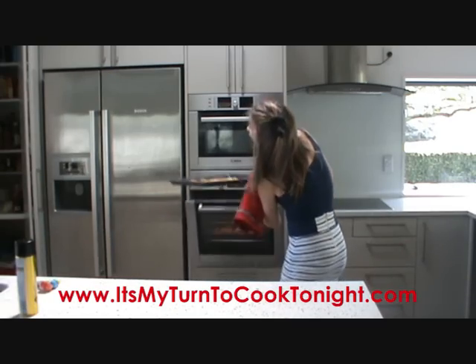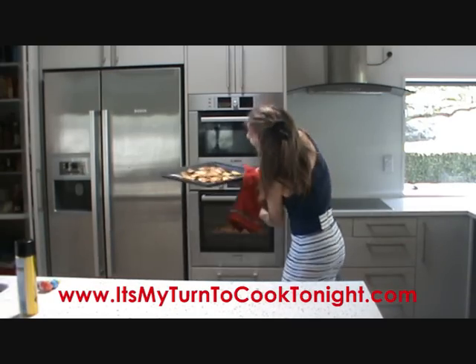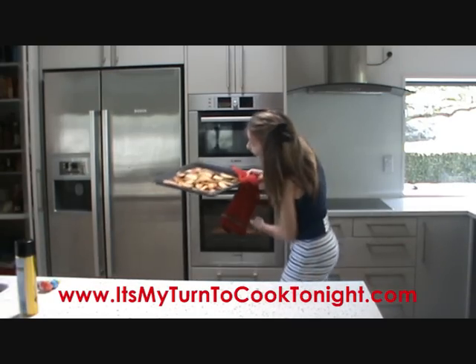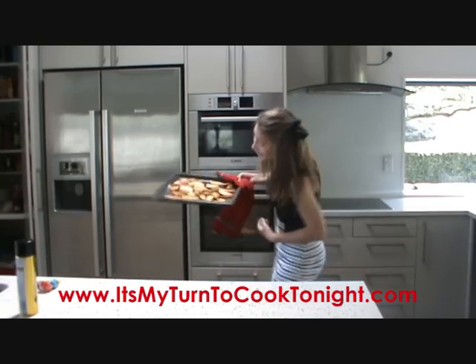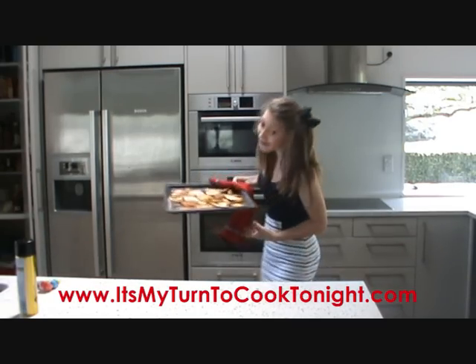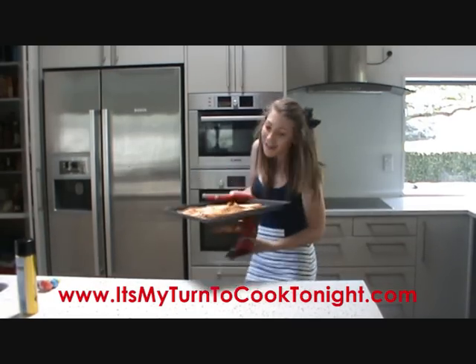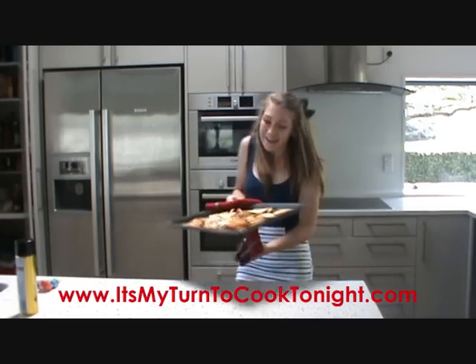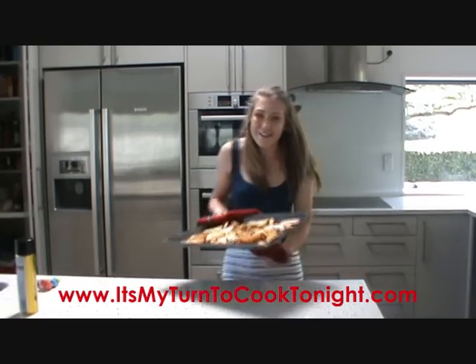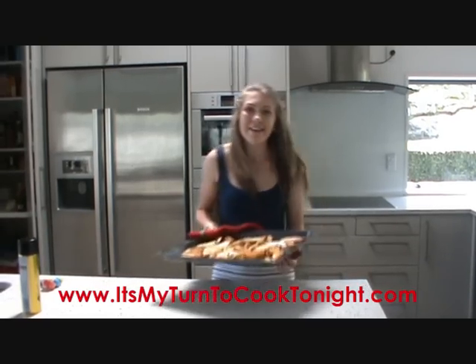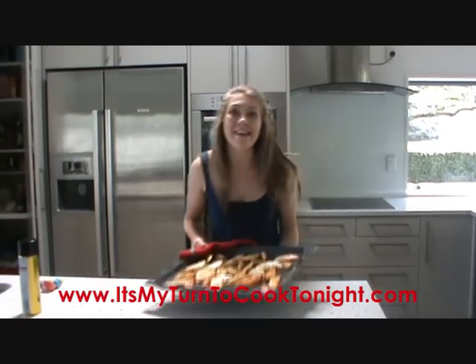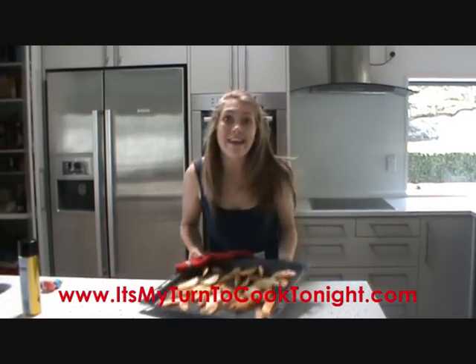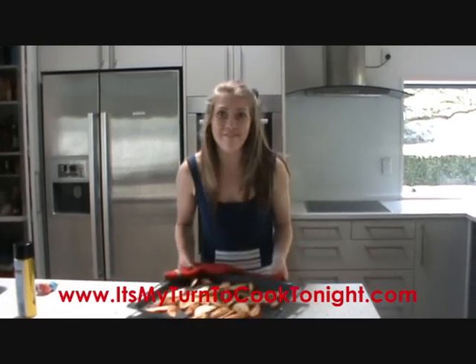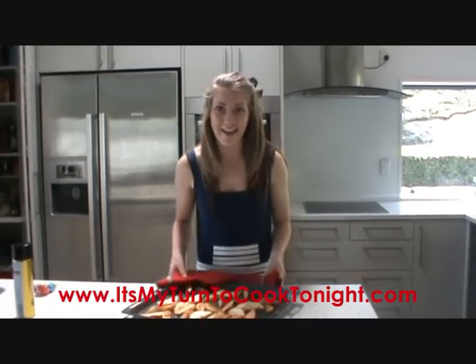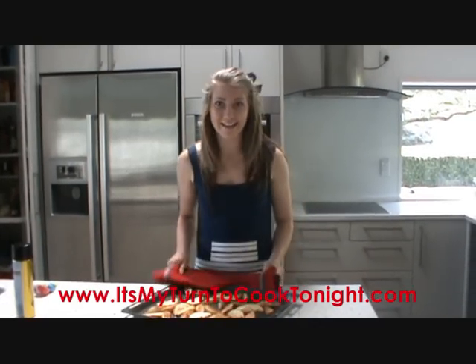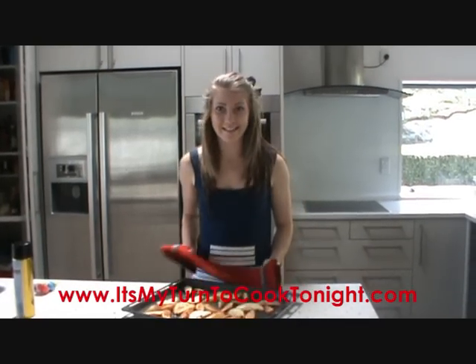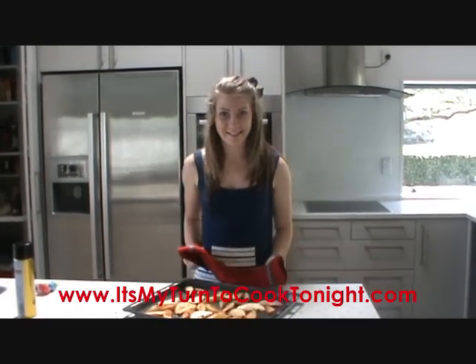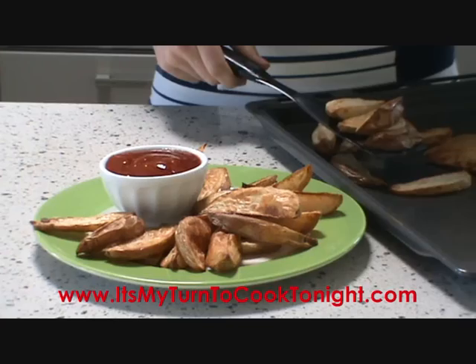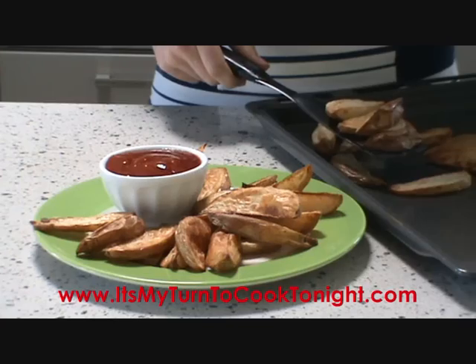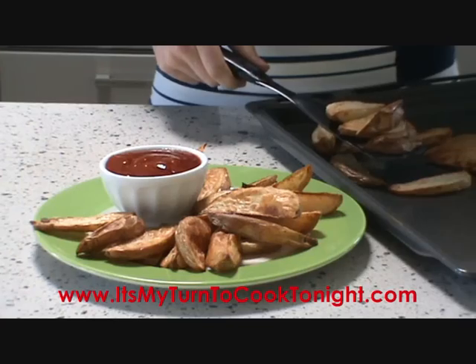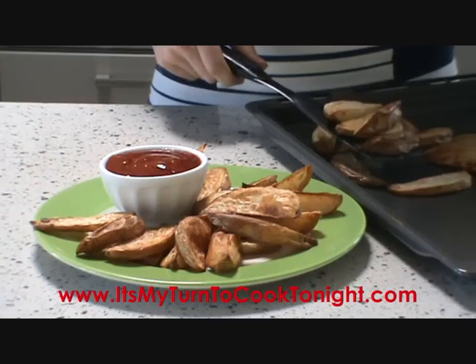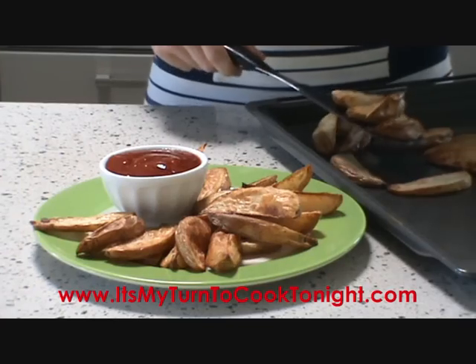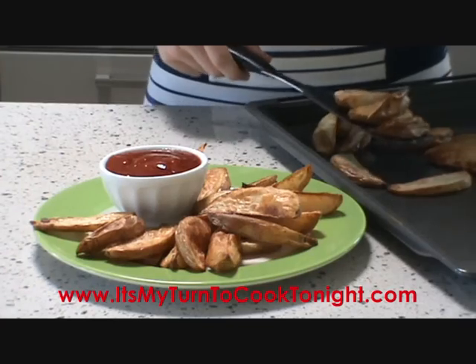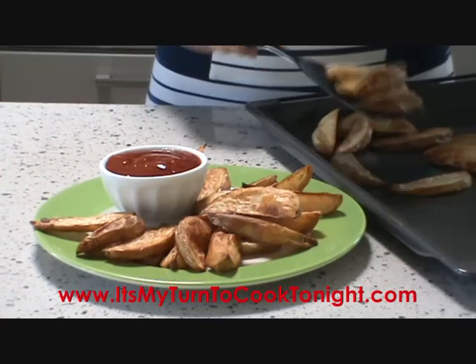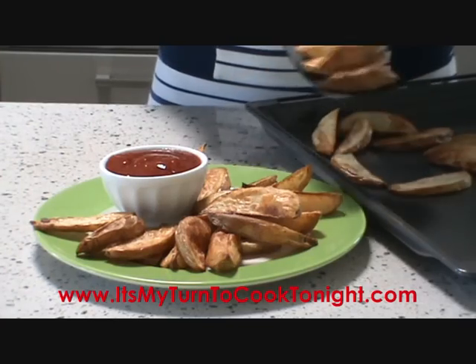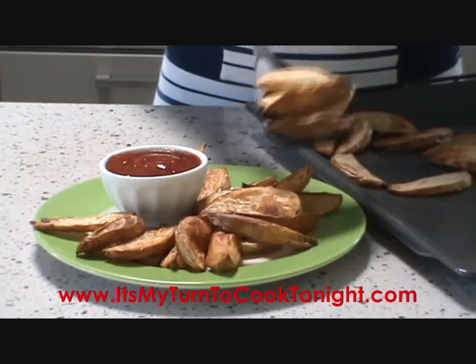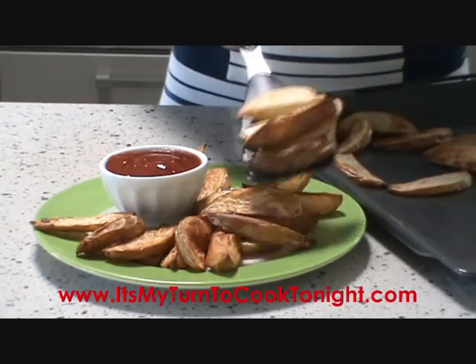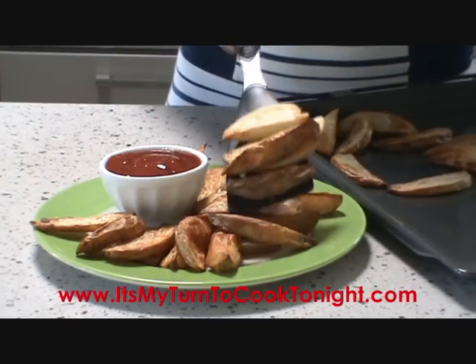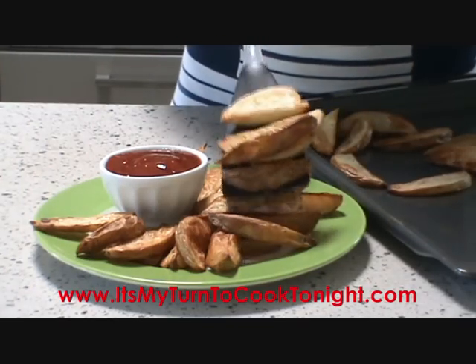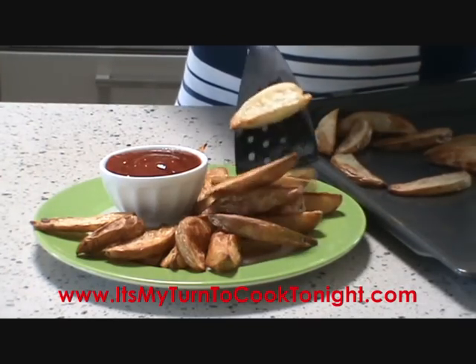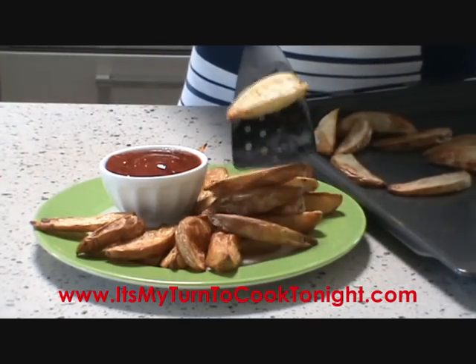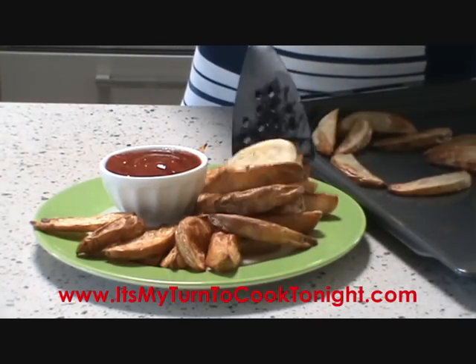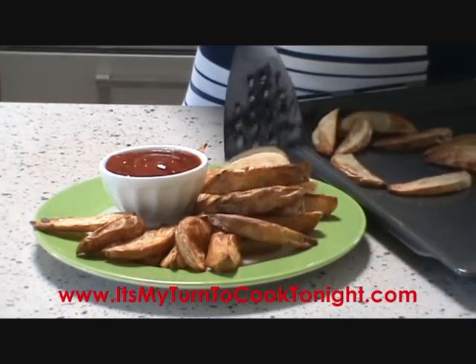Oh, these look yummy! You guys are gonna love these!